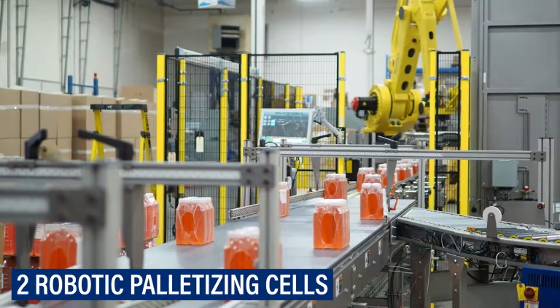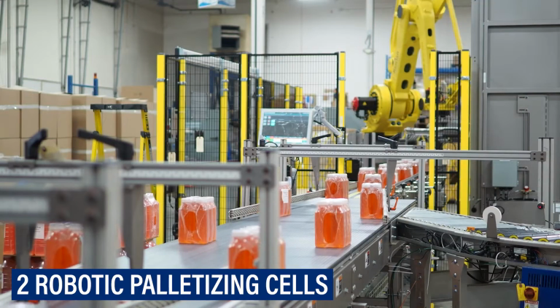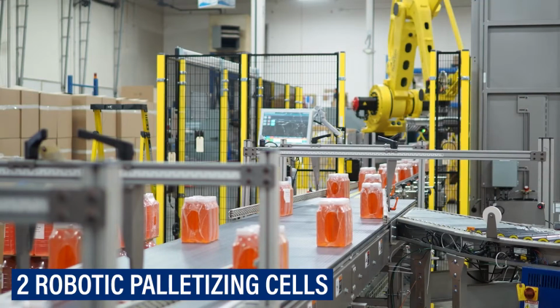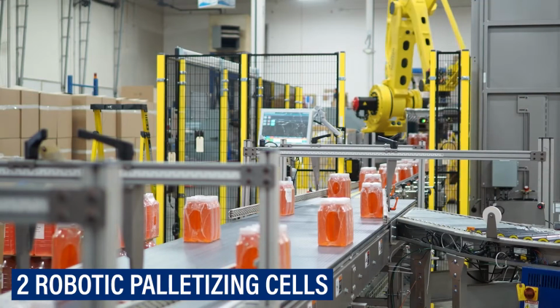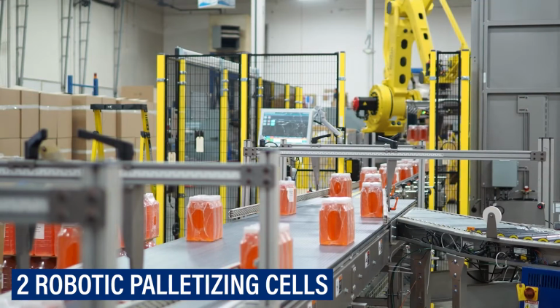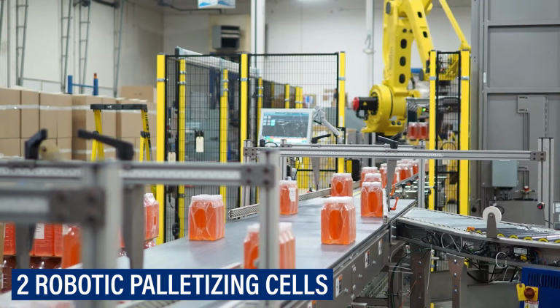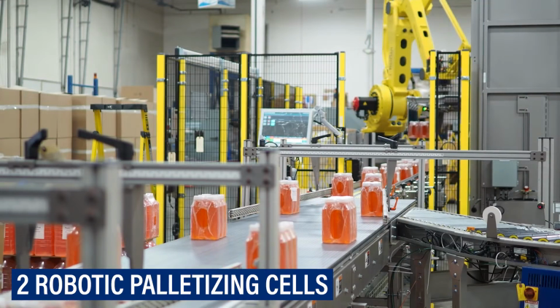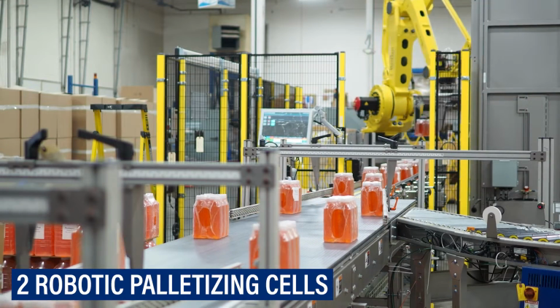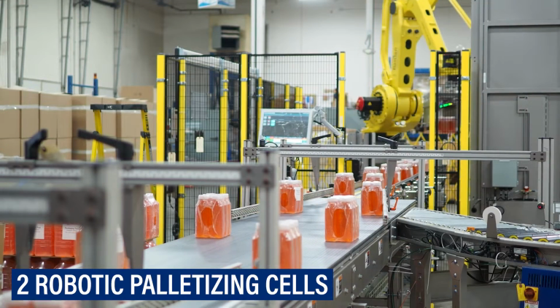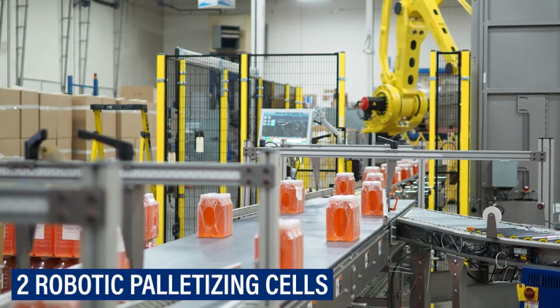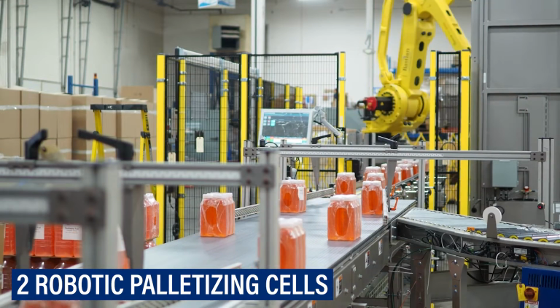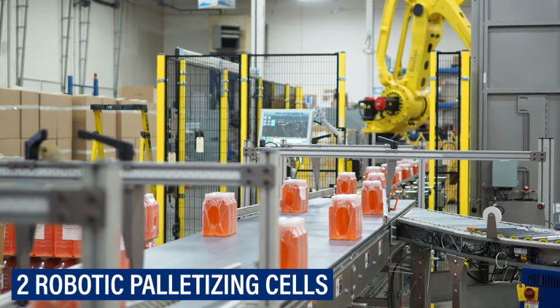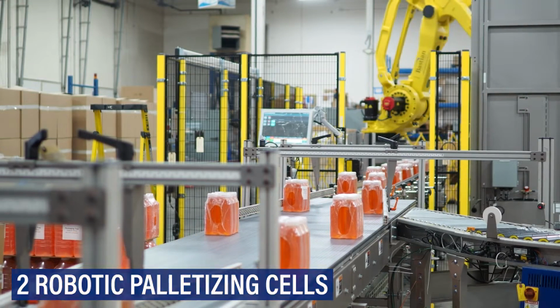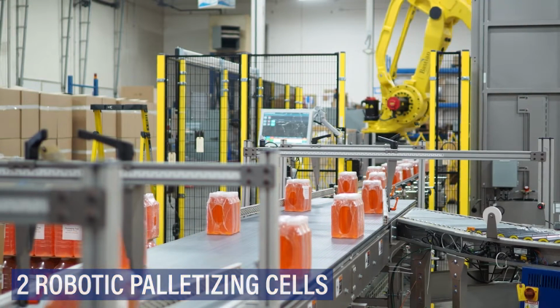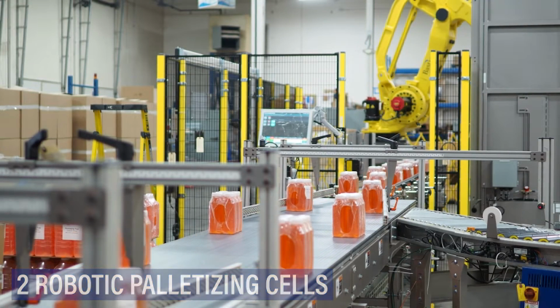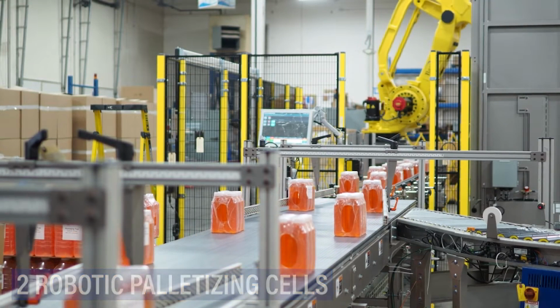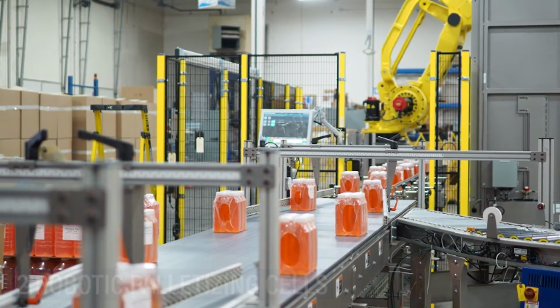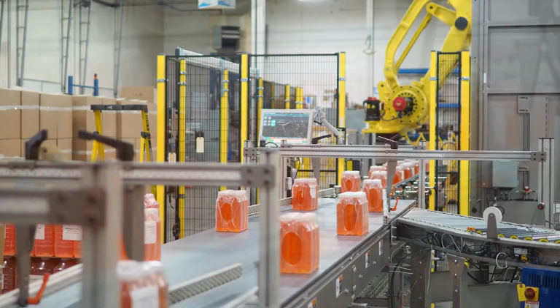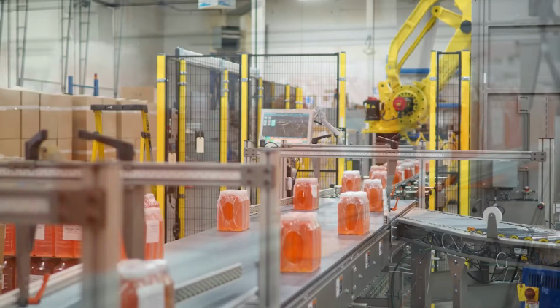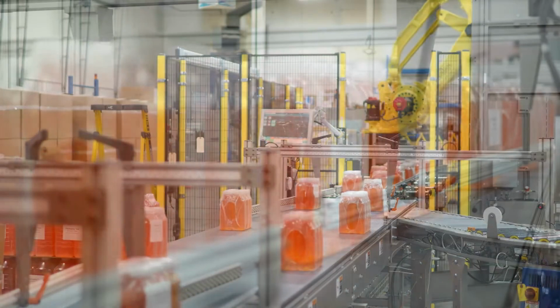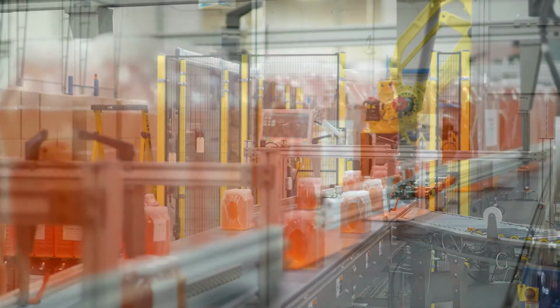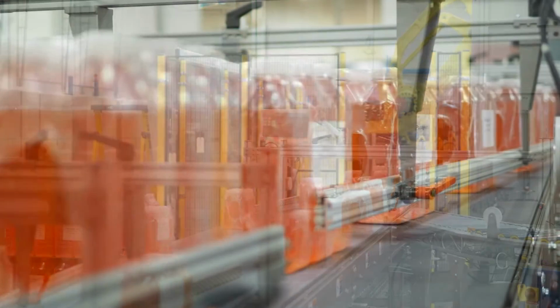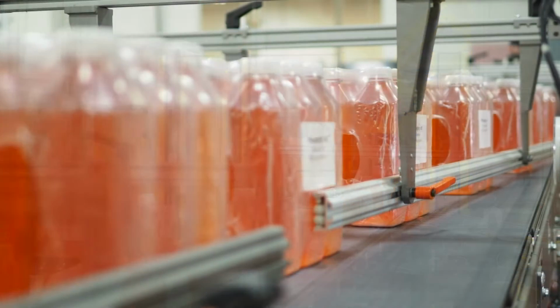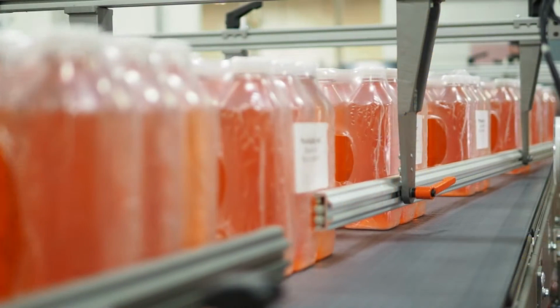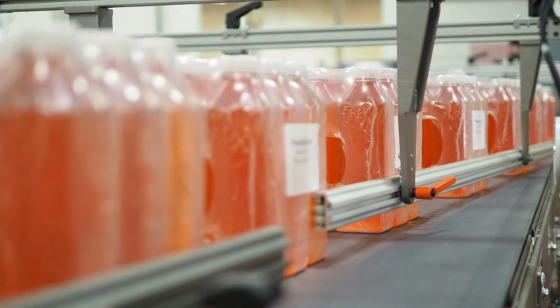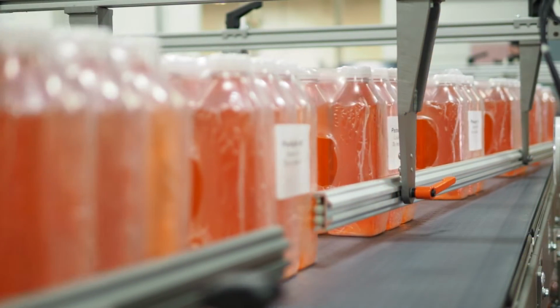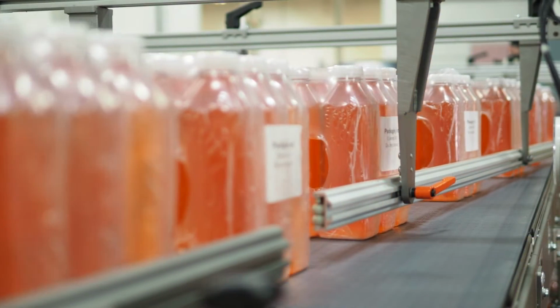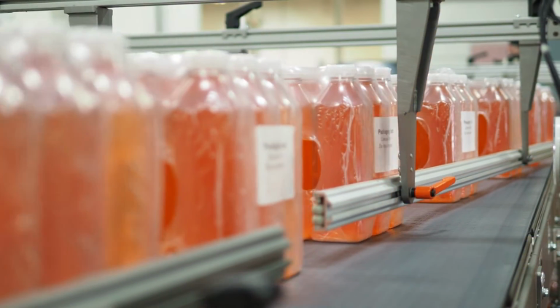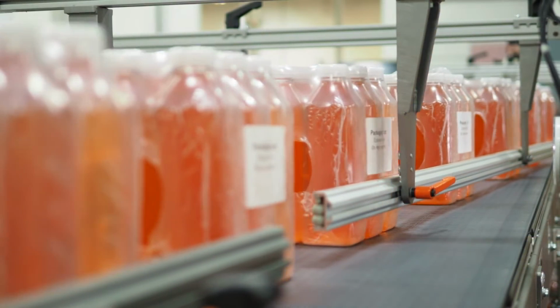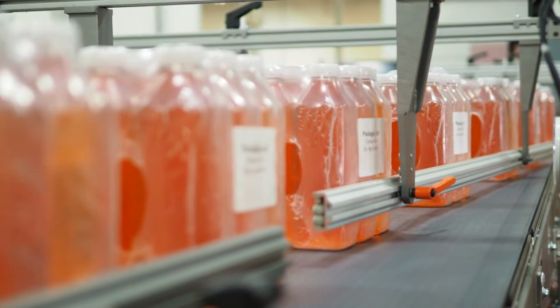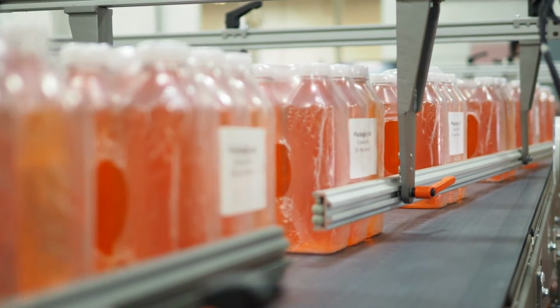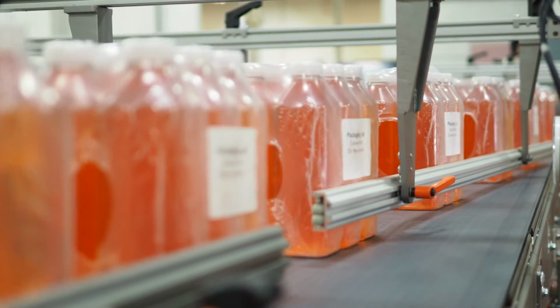Once filled, sealed, and labeled, bundled bottles are conveyed to the cell where they are accumulated and staged in rows.